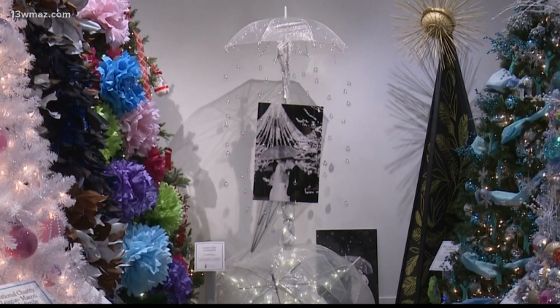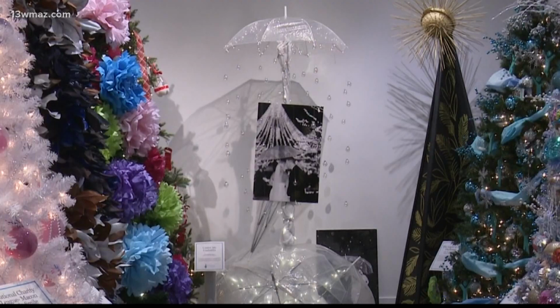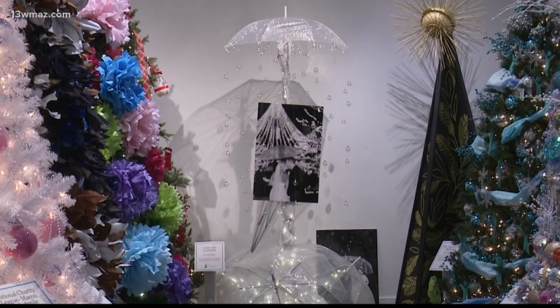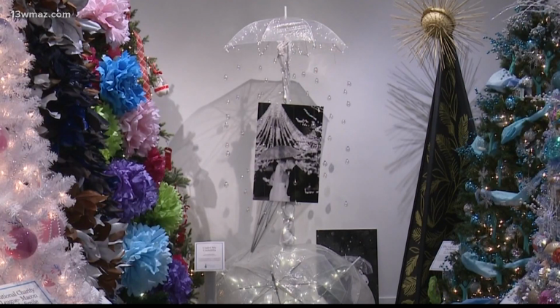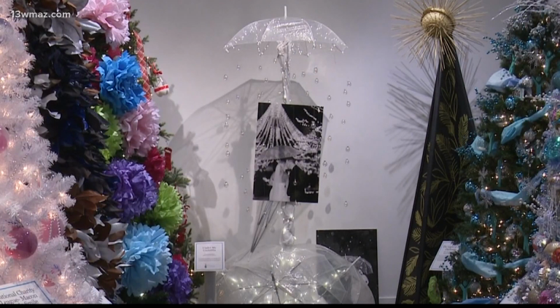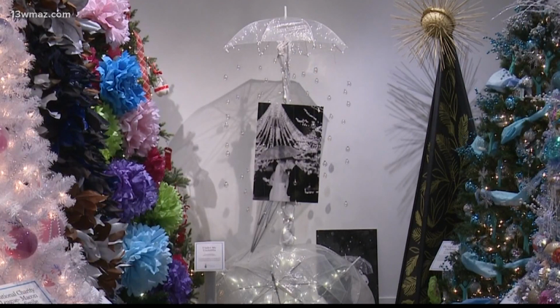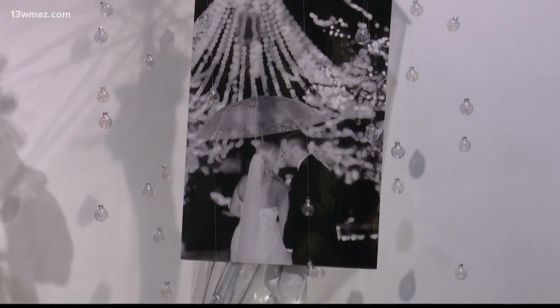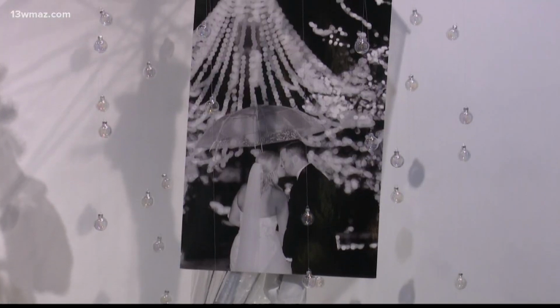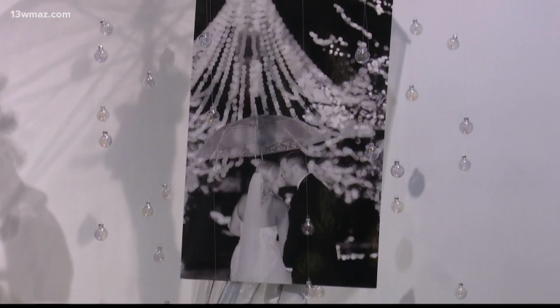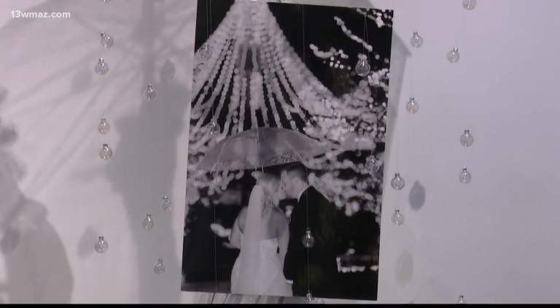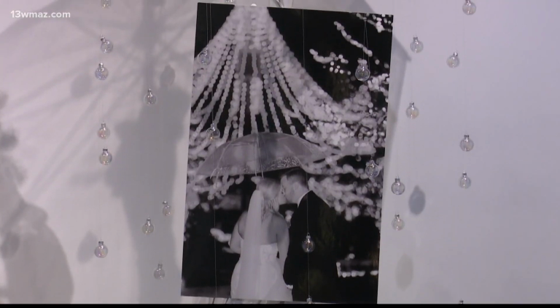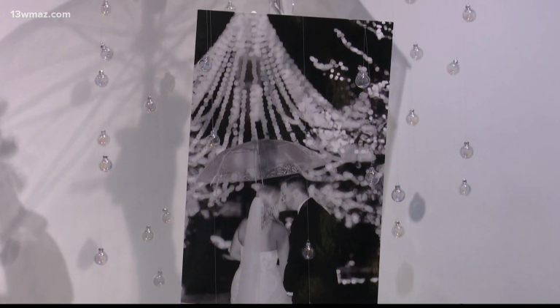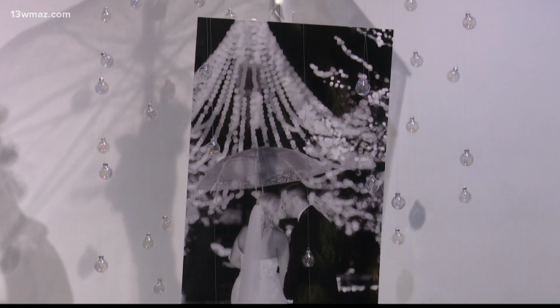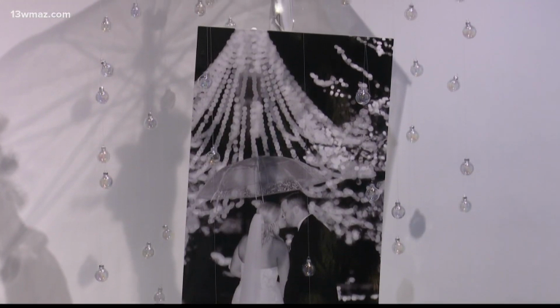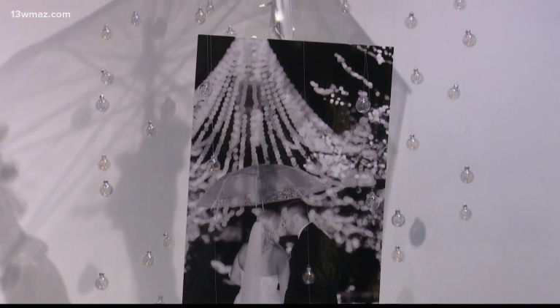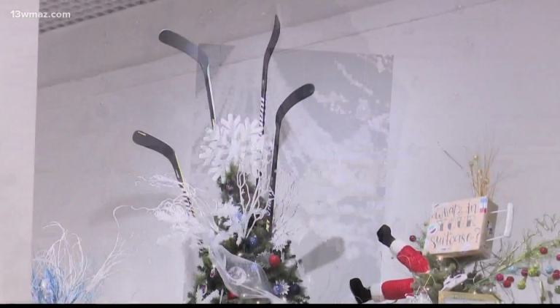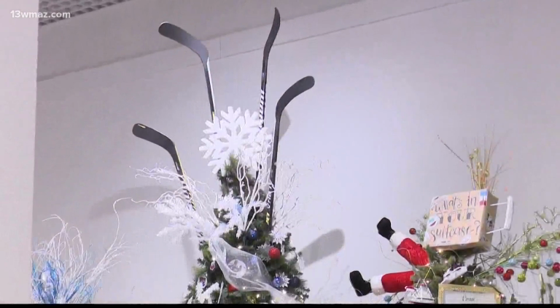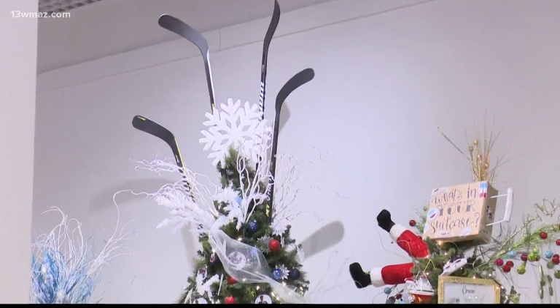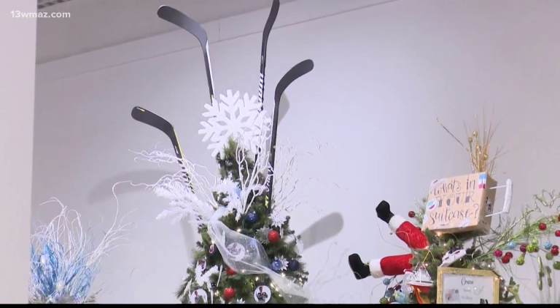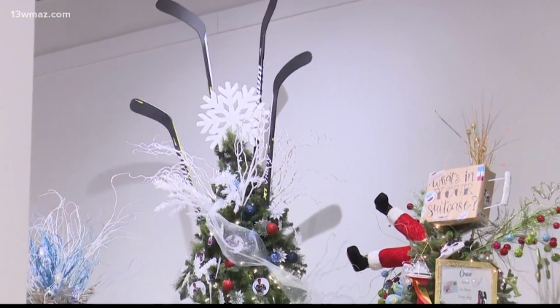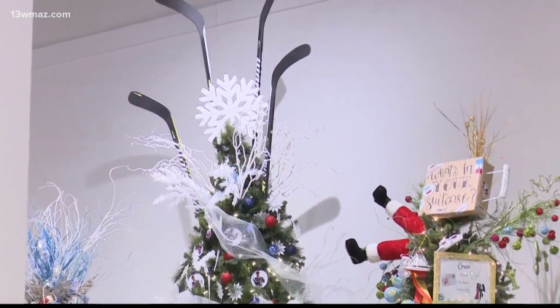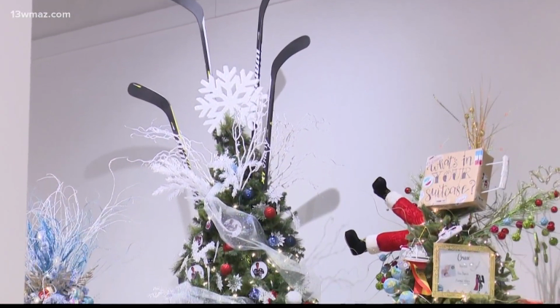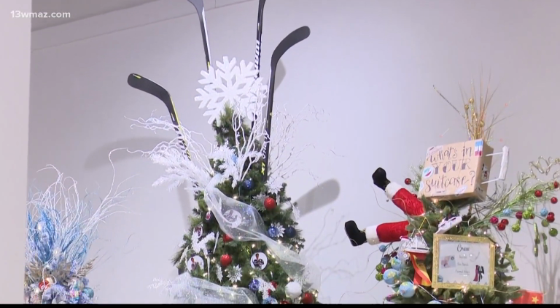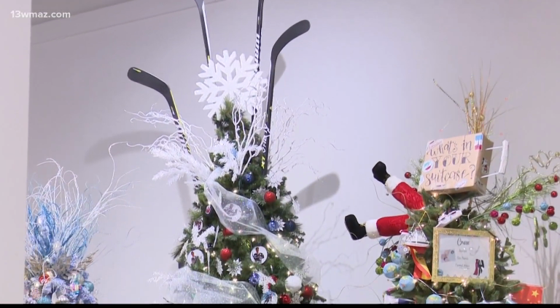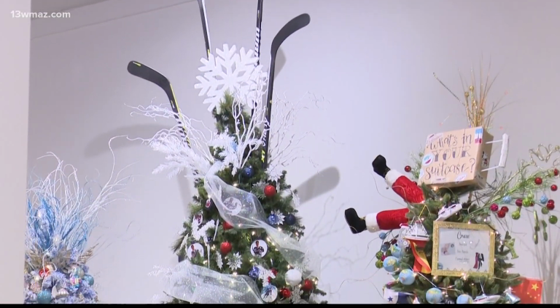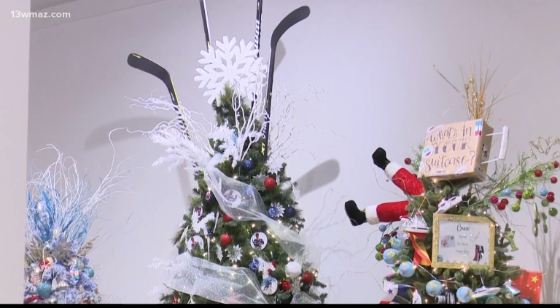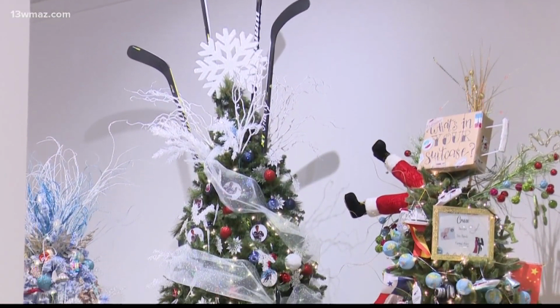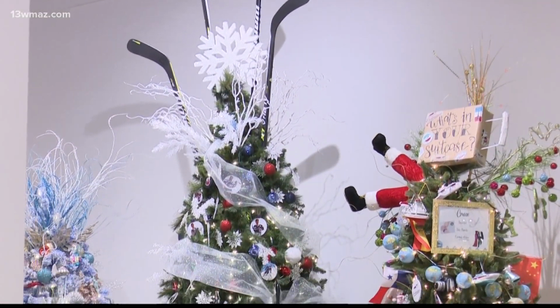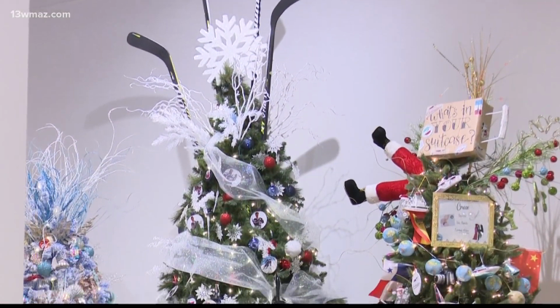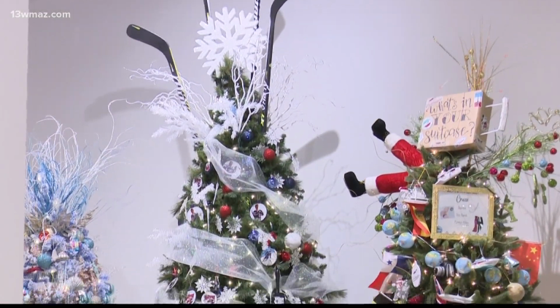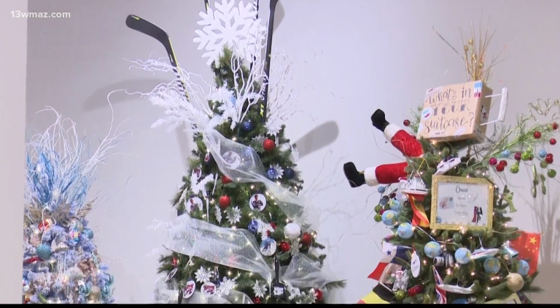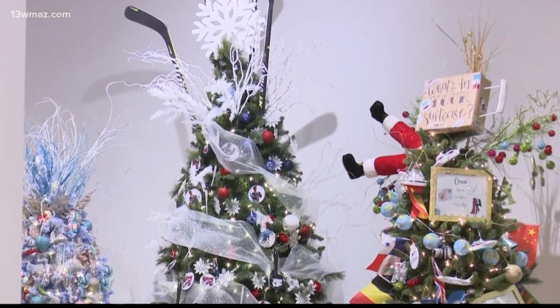Trees like this one, inspired by a couple's wedding day, or this one, put together by the Macon Mayhem hockey team.